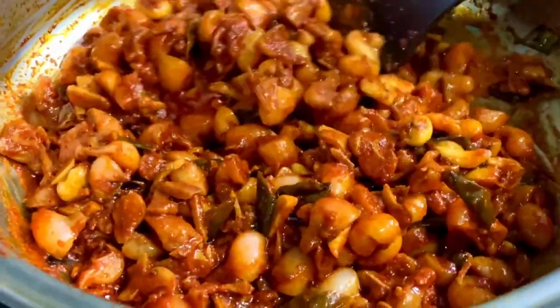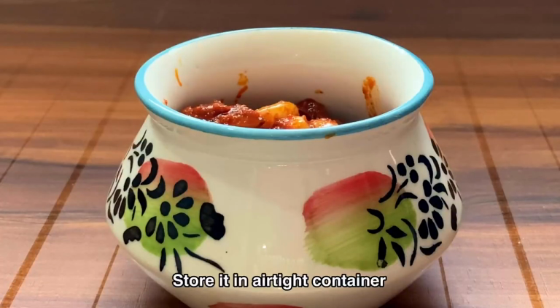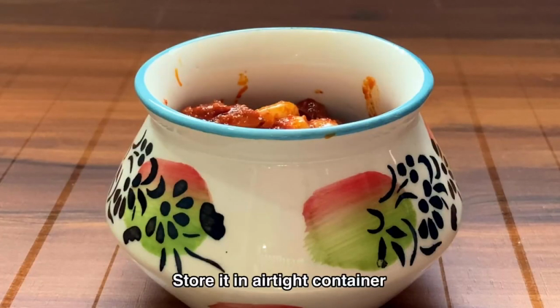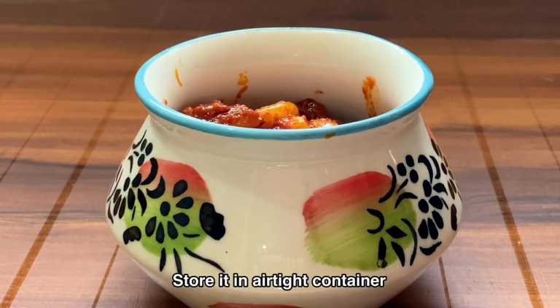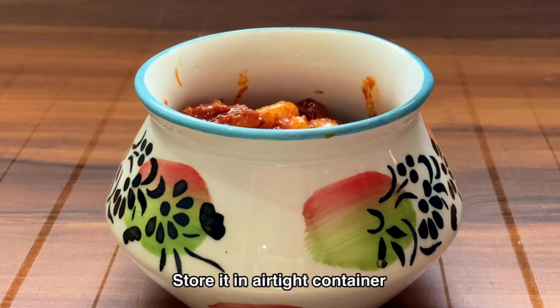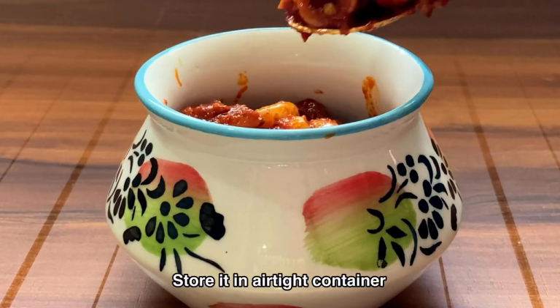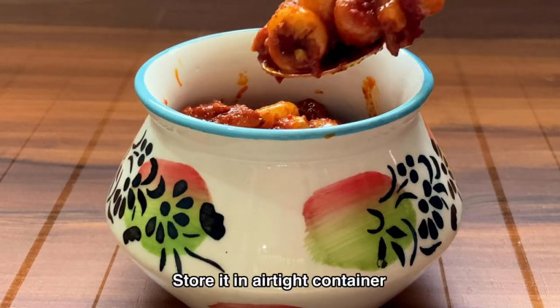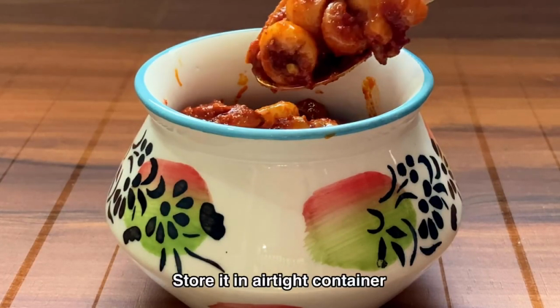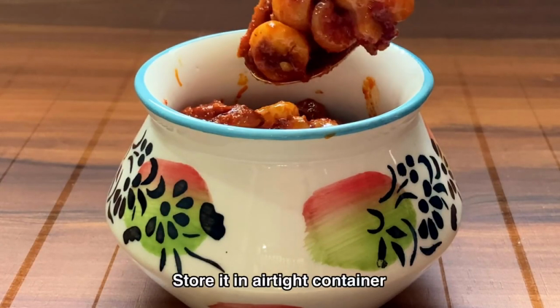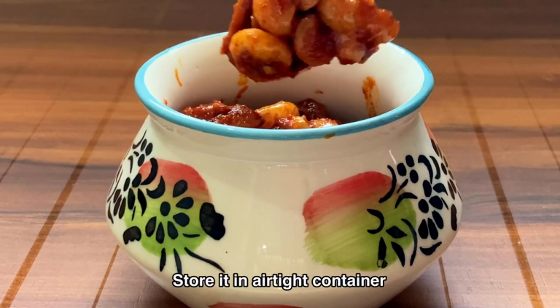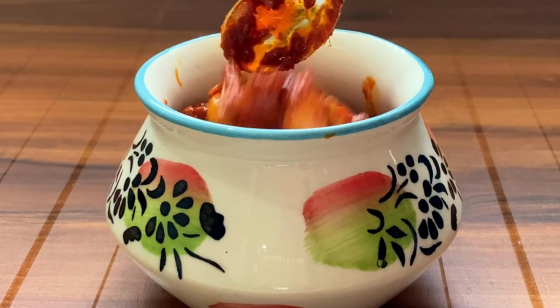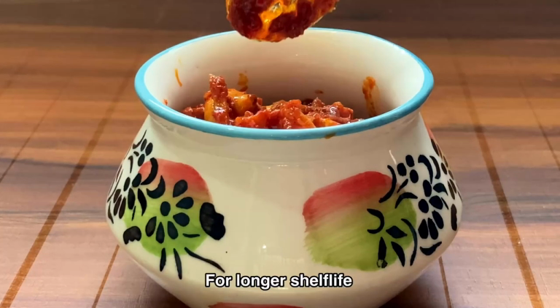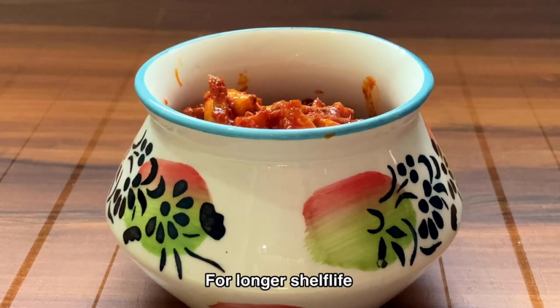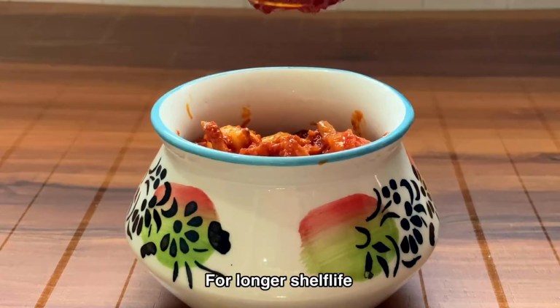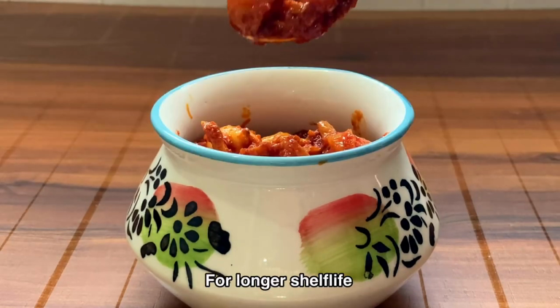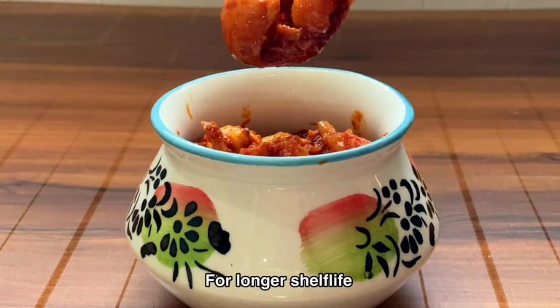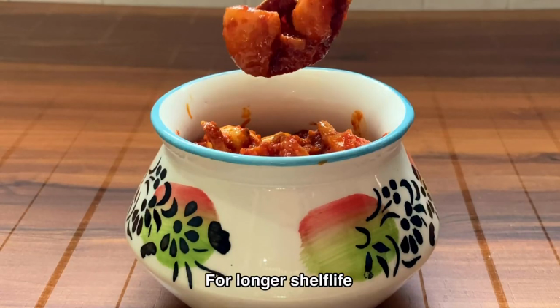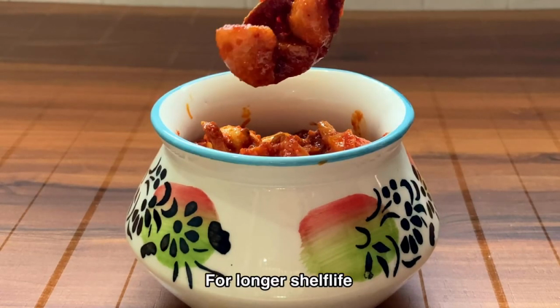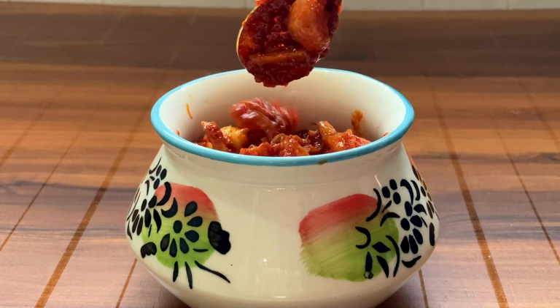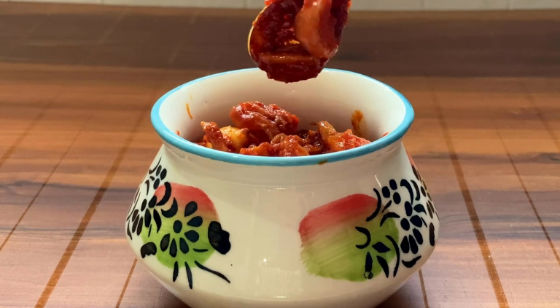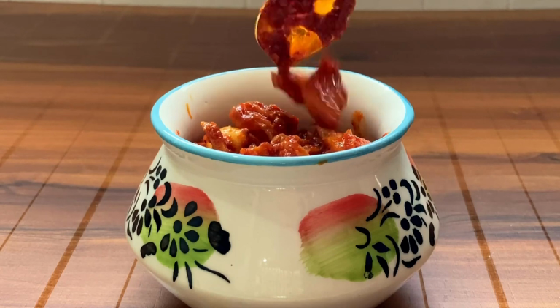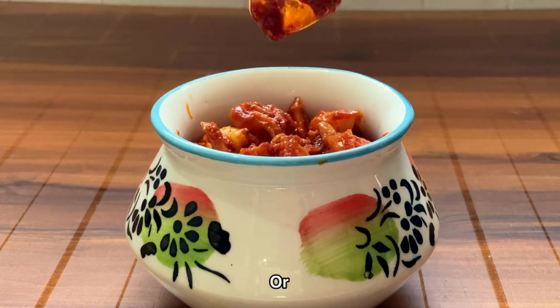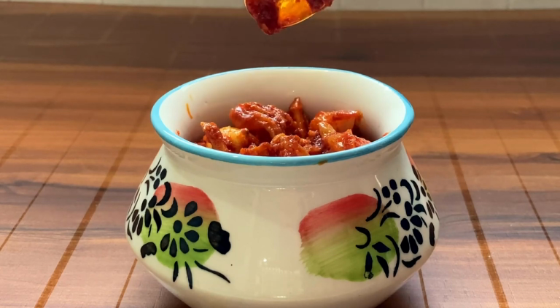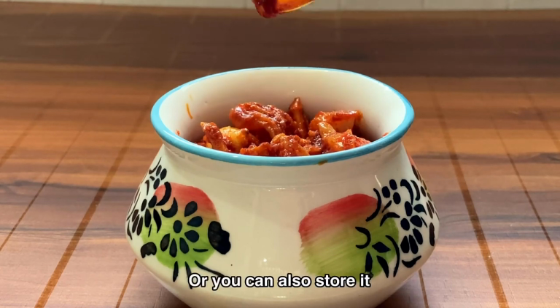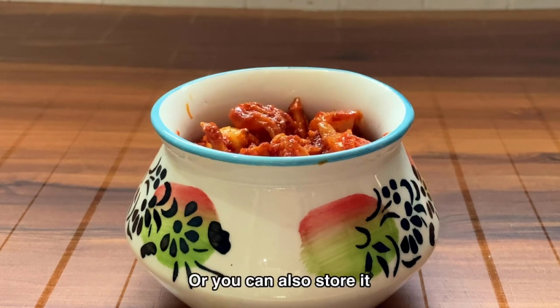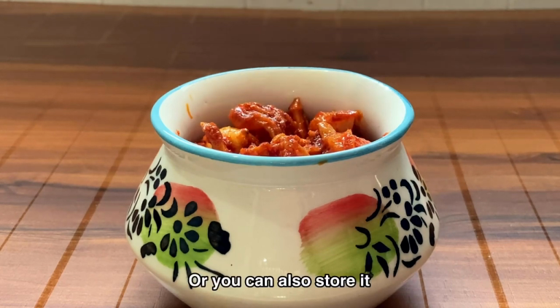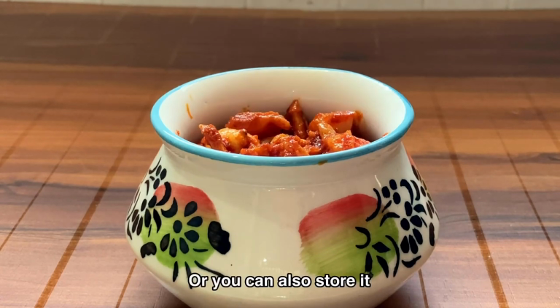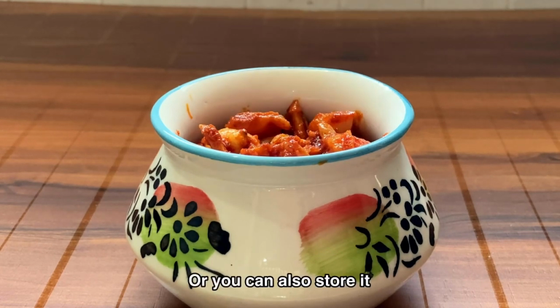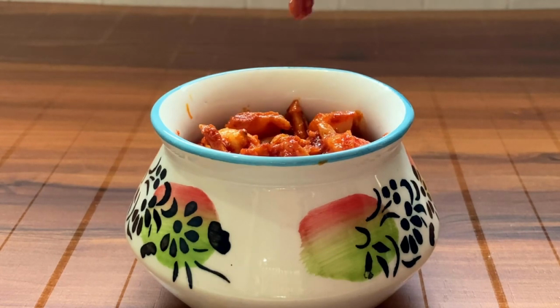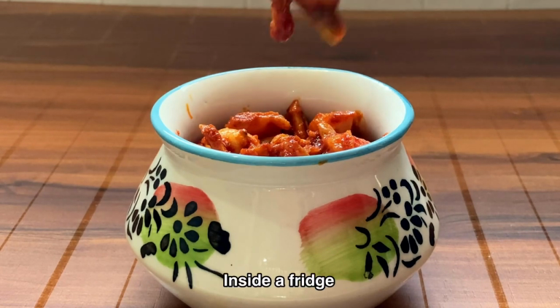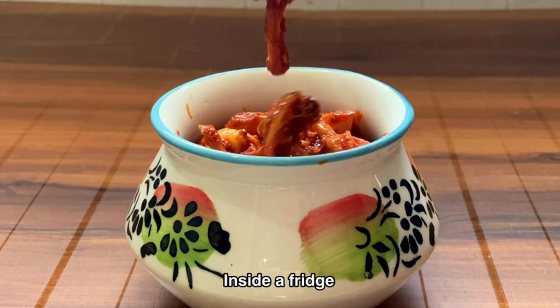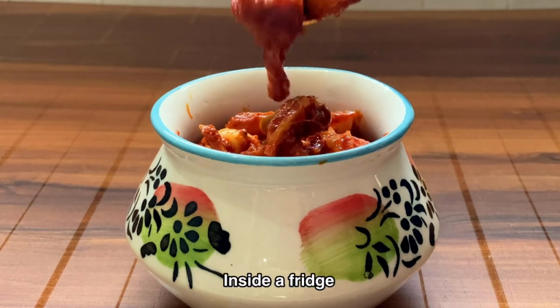Store it in an airtight container for a longer shelf life, or you can also store it inside a fridge.